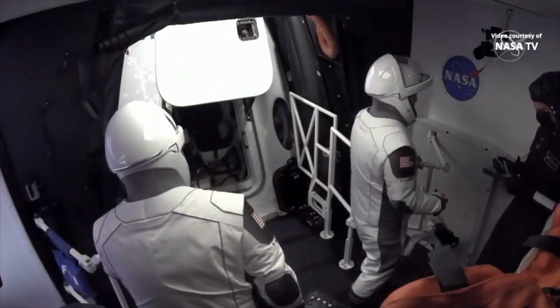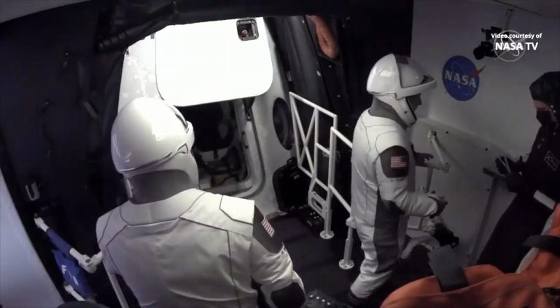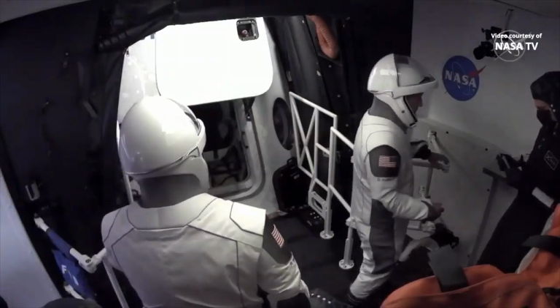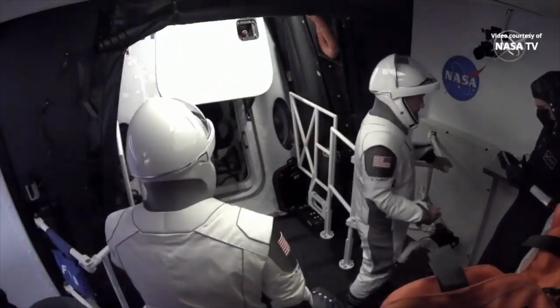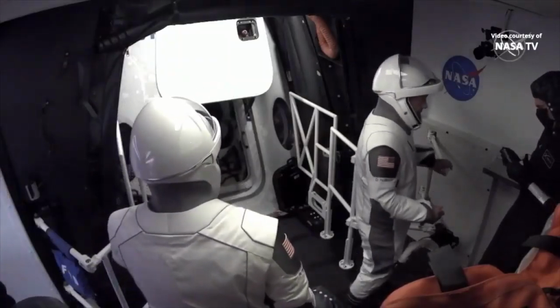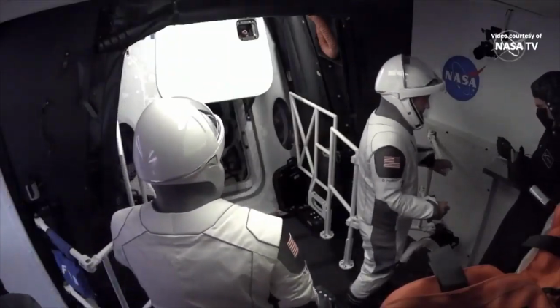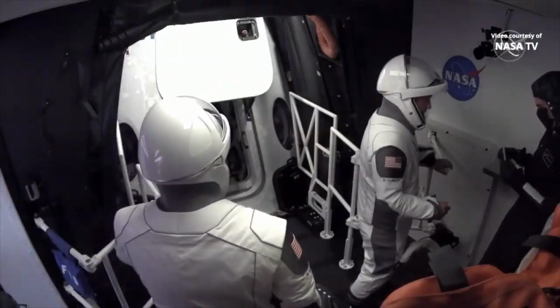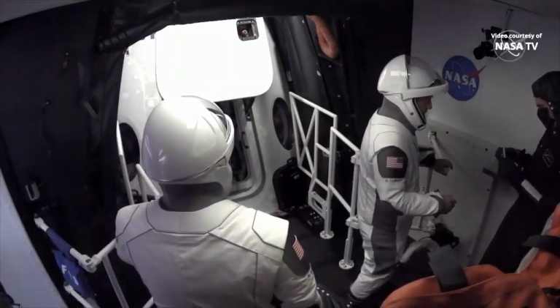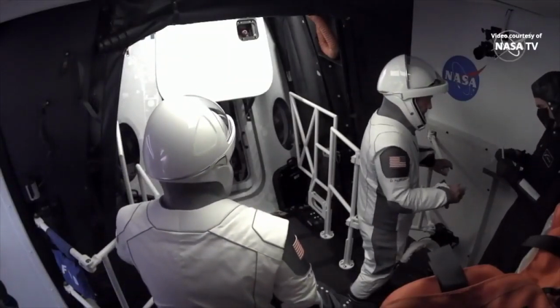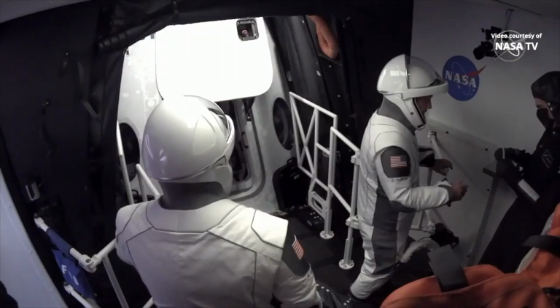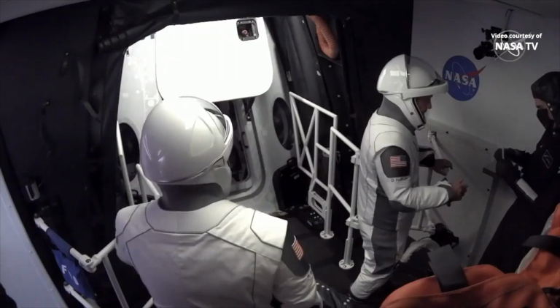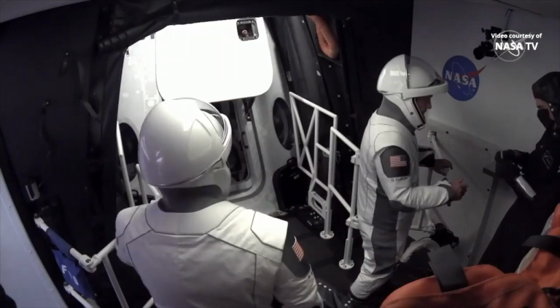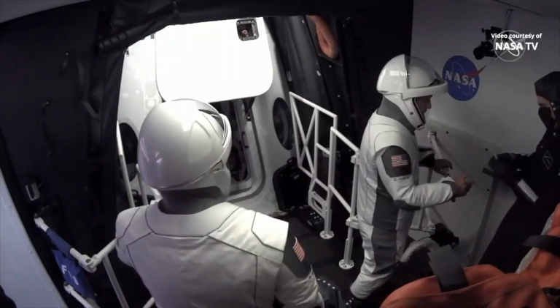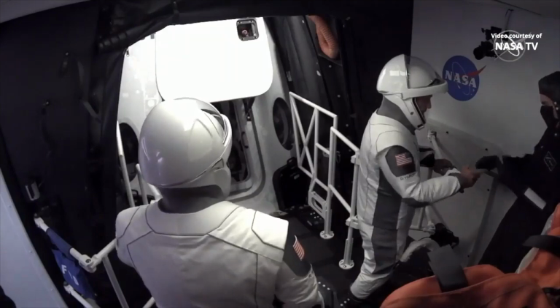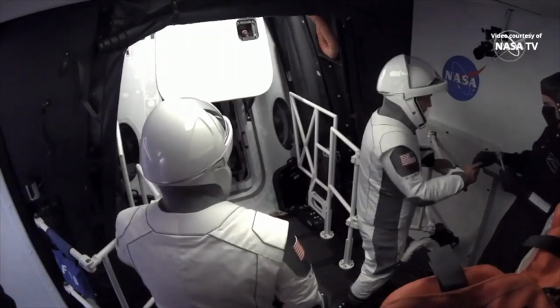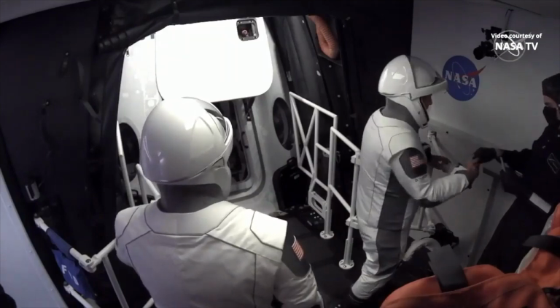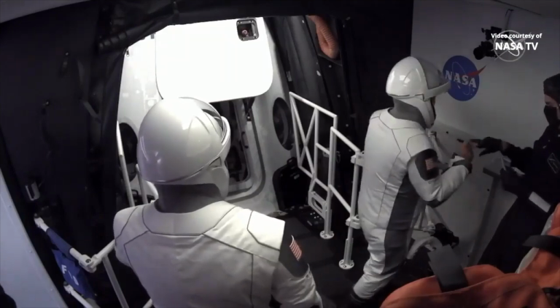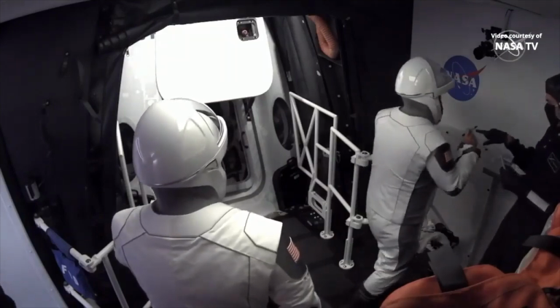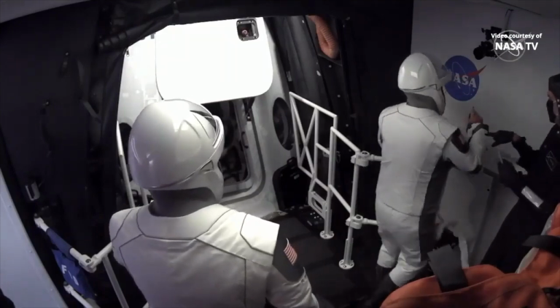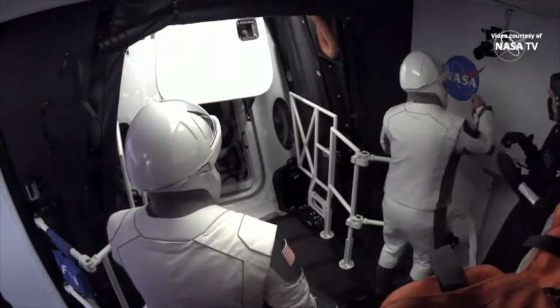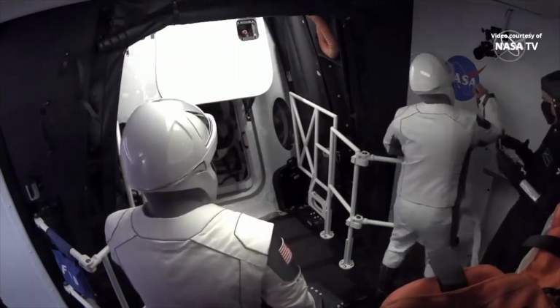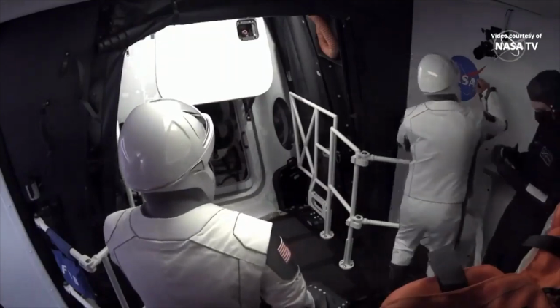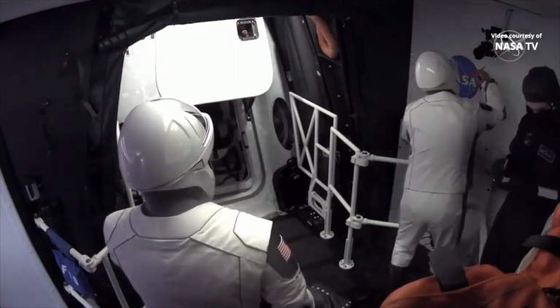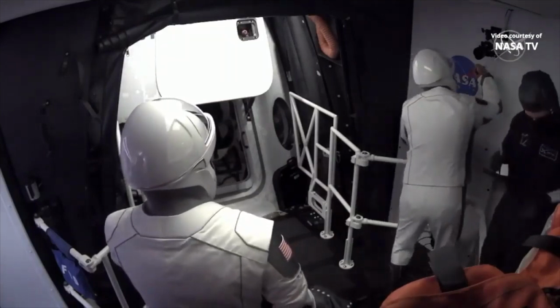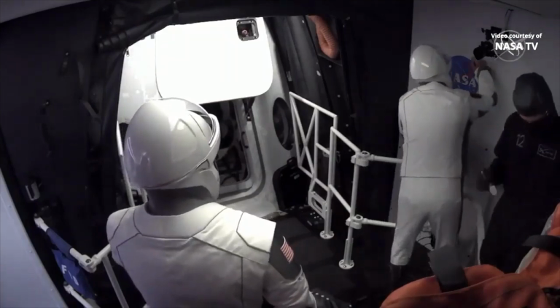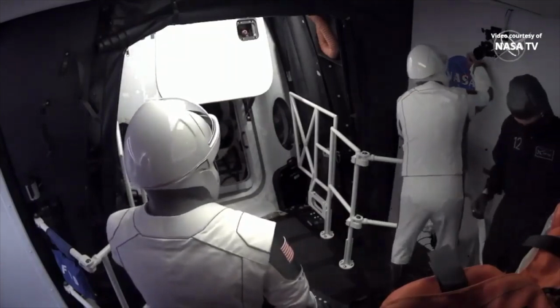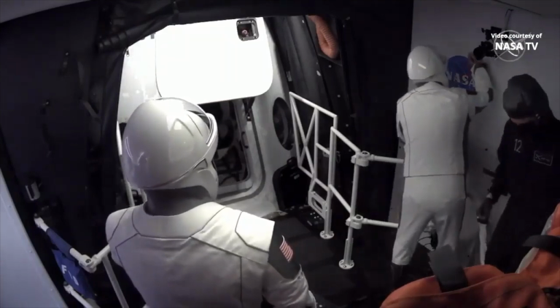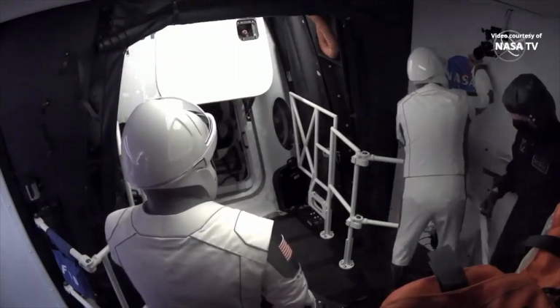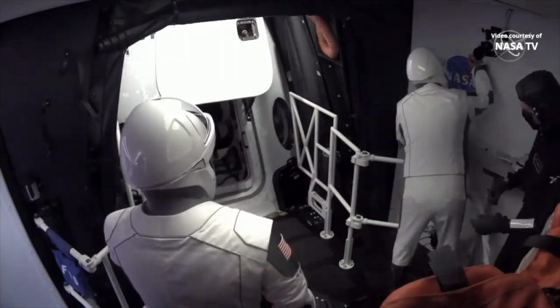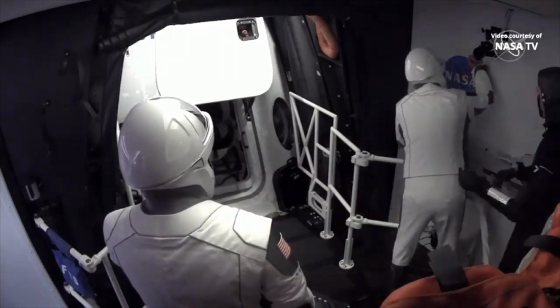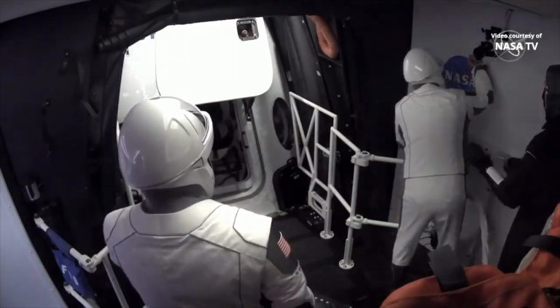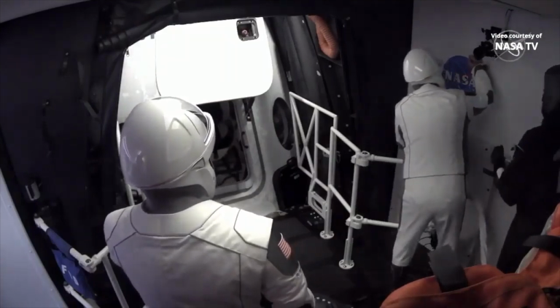We're on countdown one at T minus two hours, 47 minutes. The crew is in the white room and ingress has started on schedule.